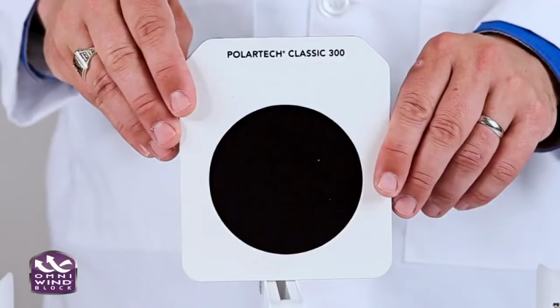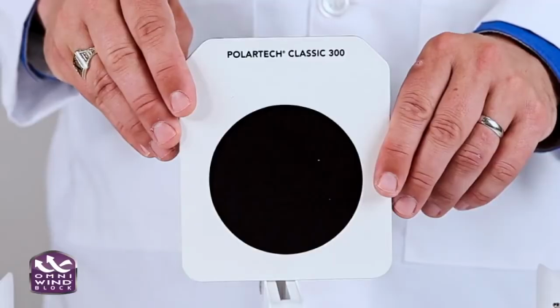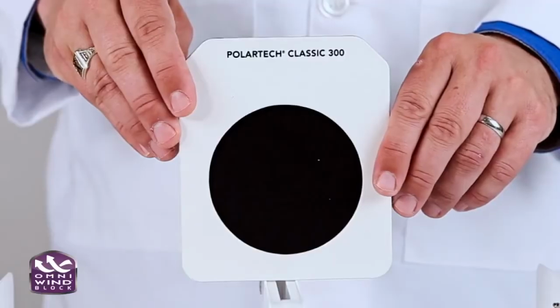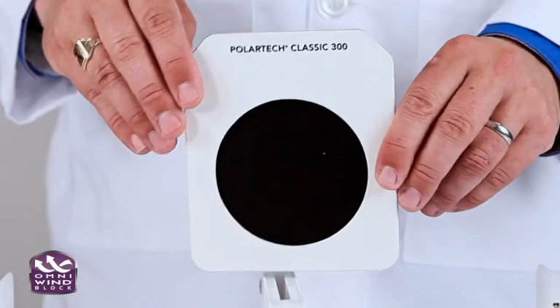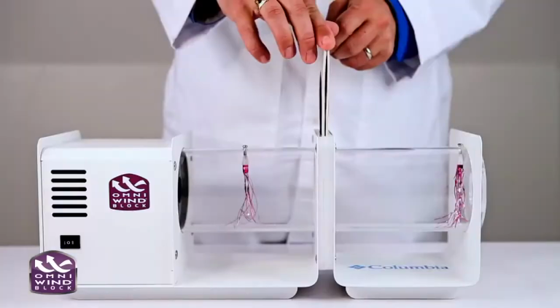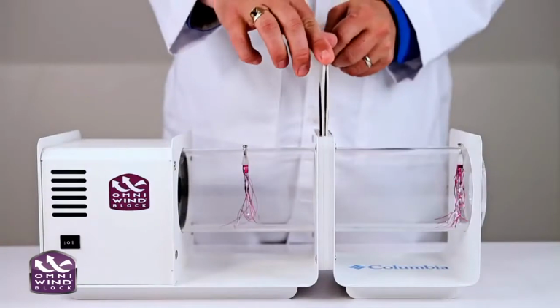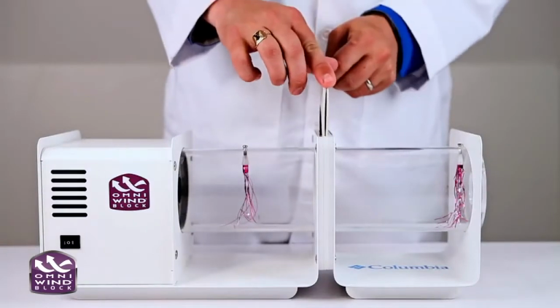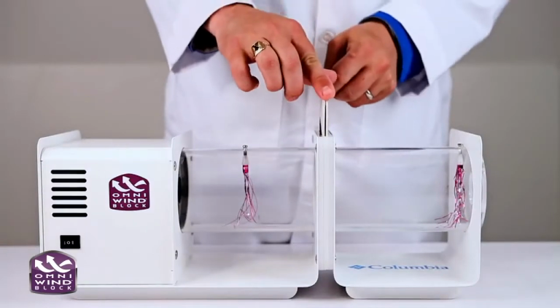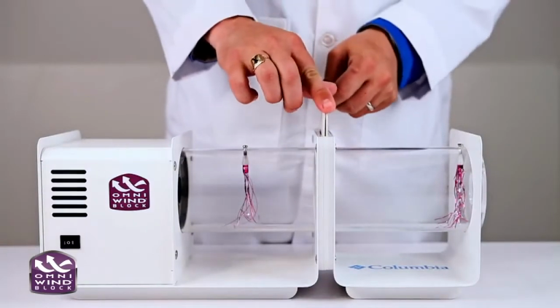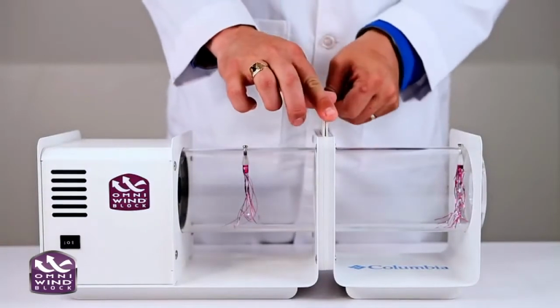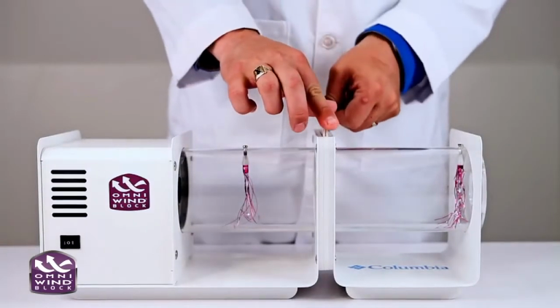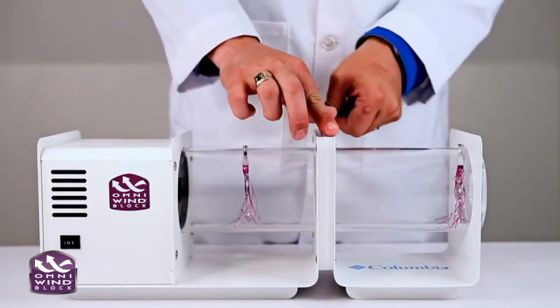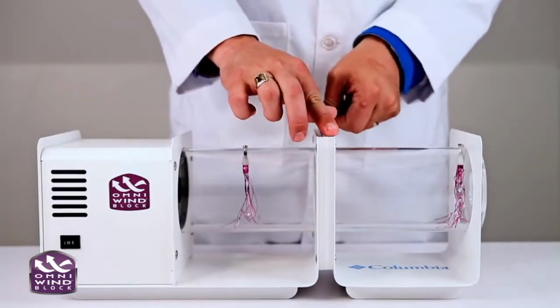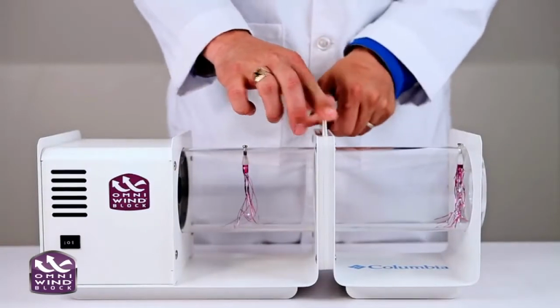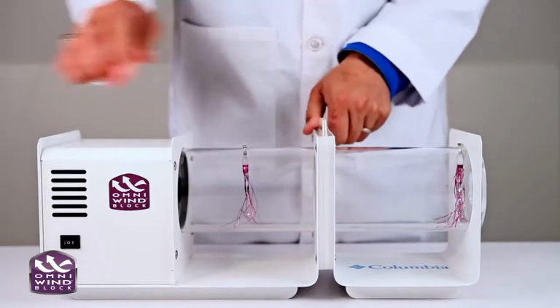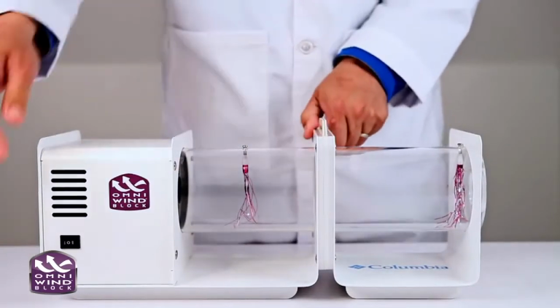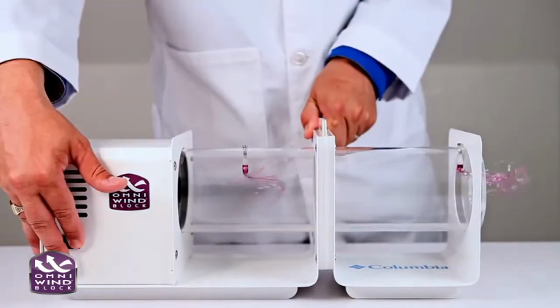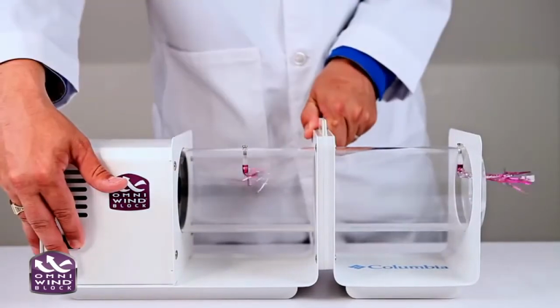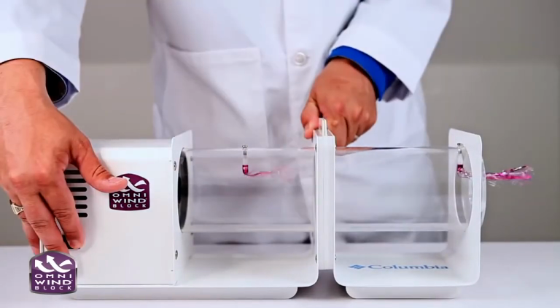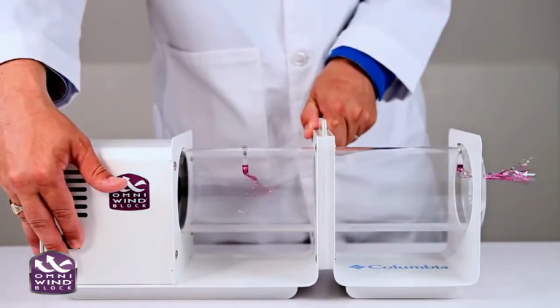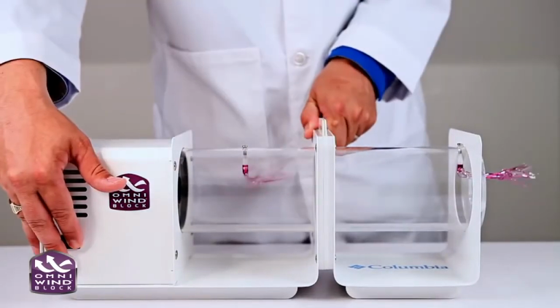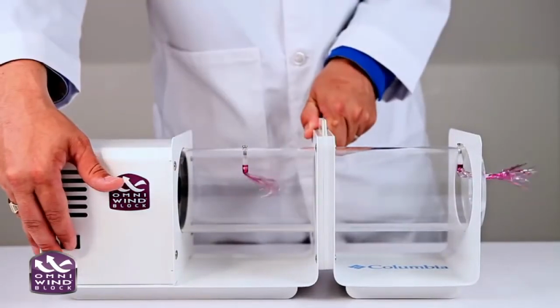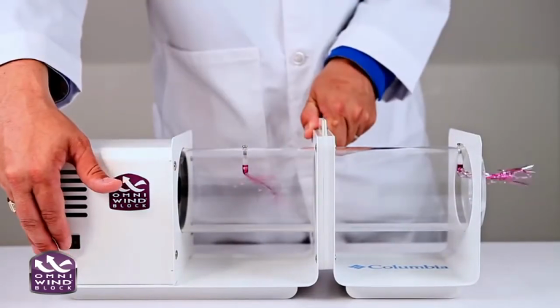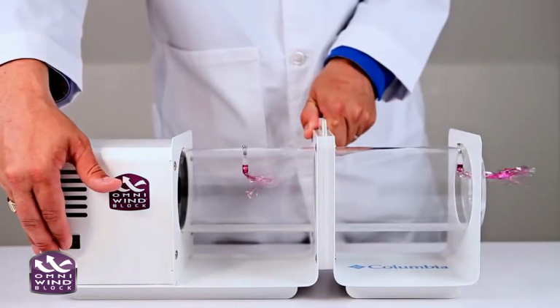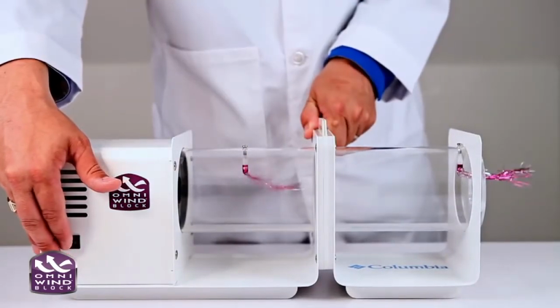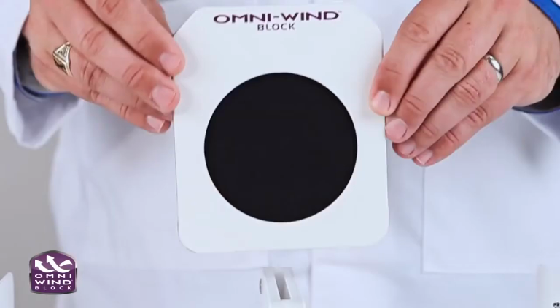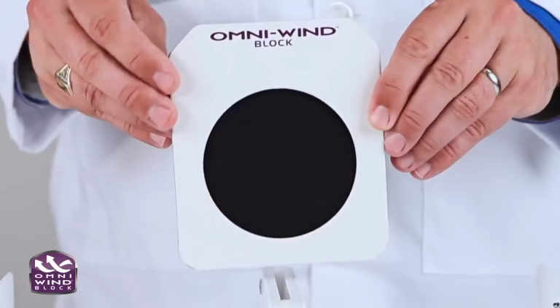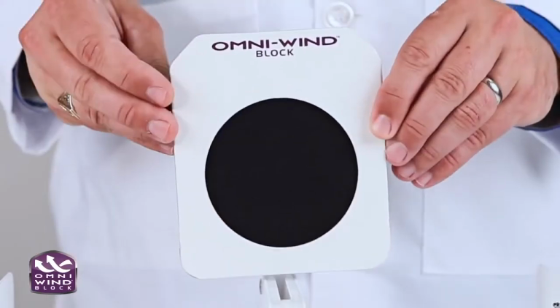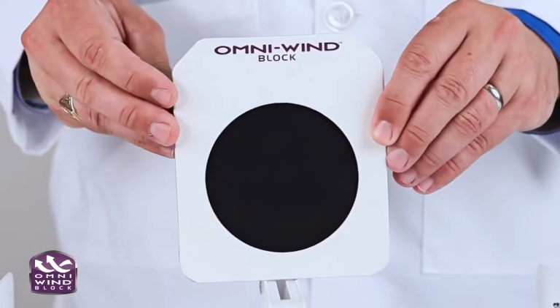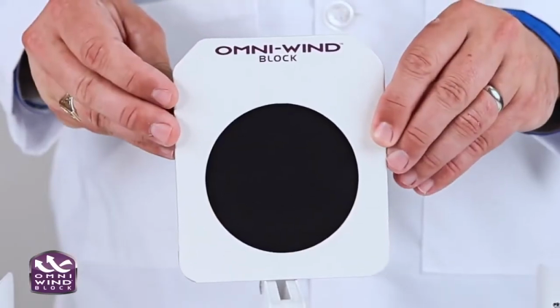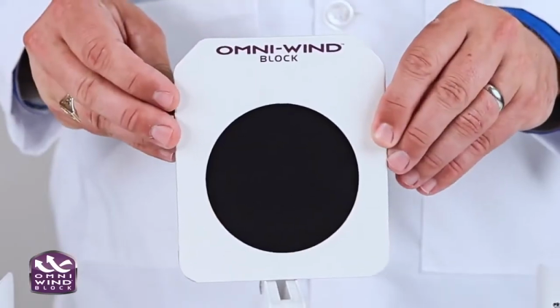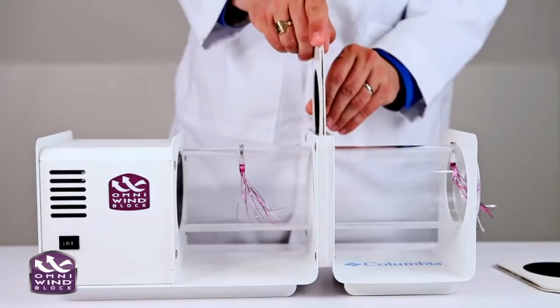Compared to standard fleece and other wind blocking styles, Omni Windblock prevents any wind from entering the jacket.